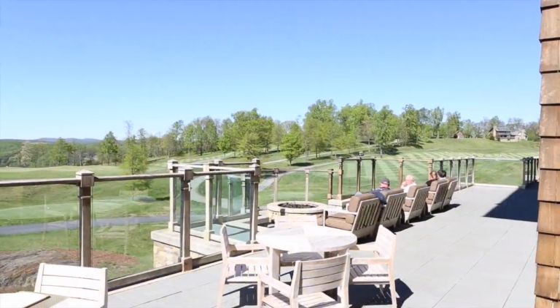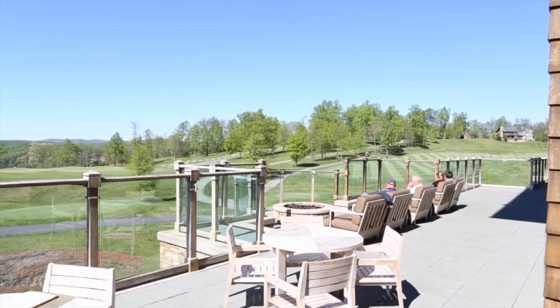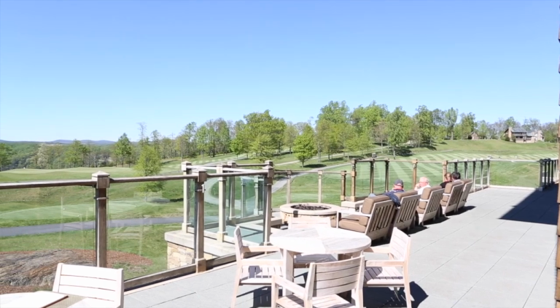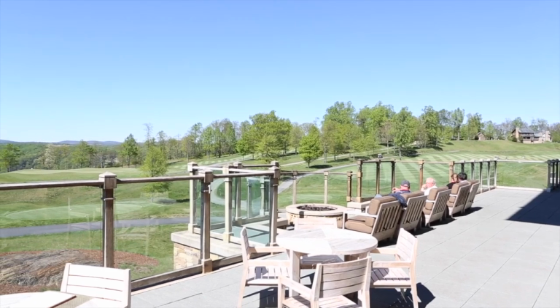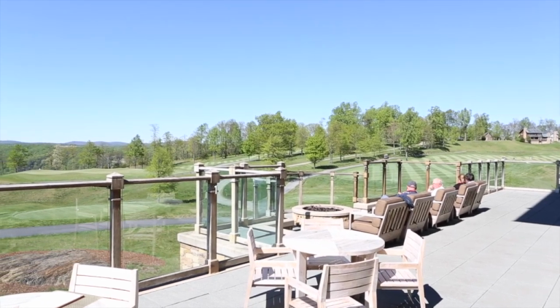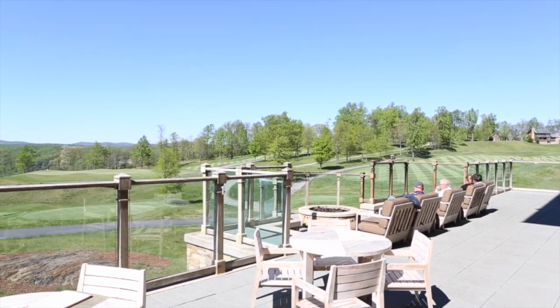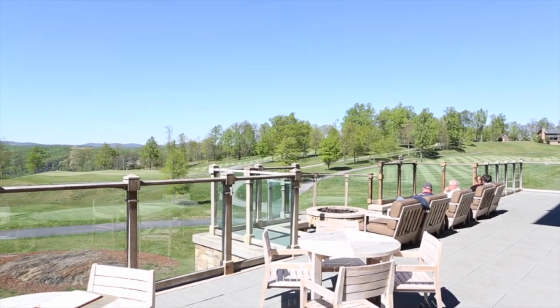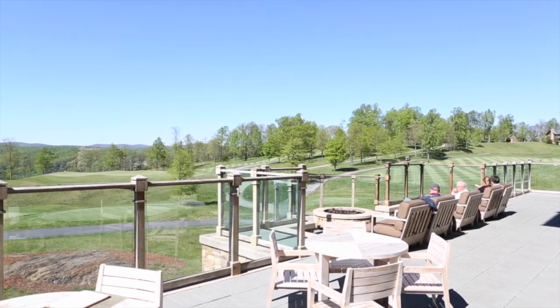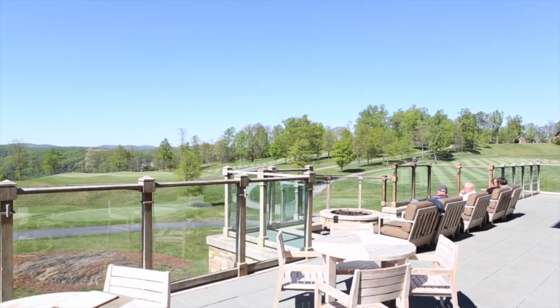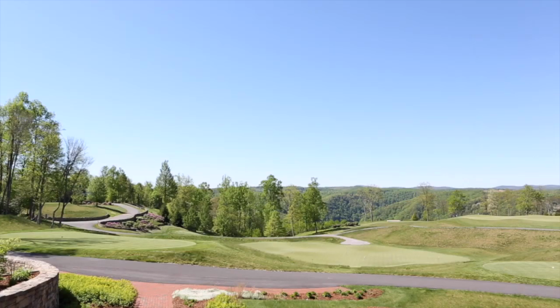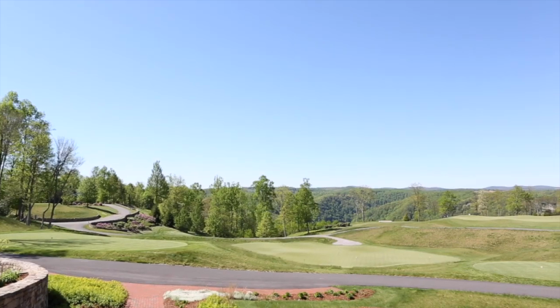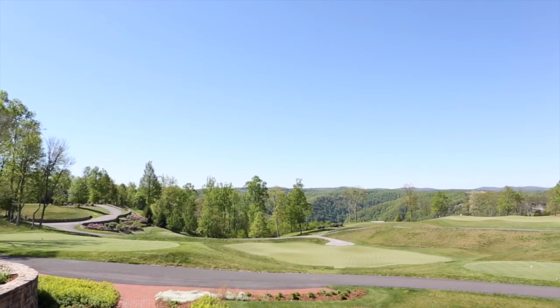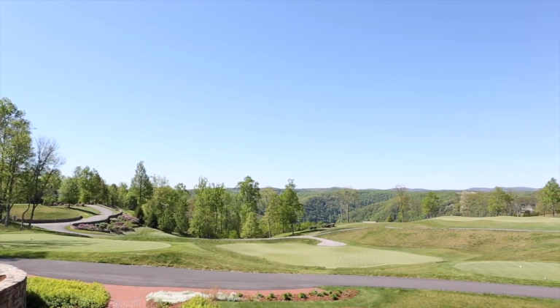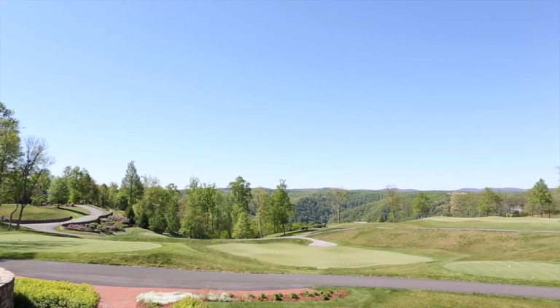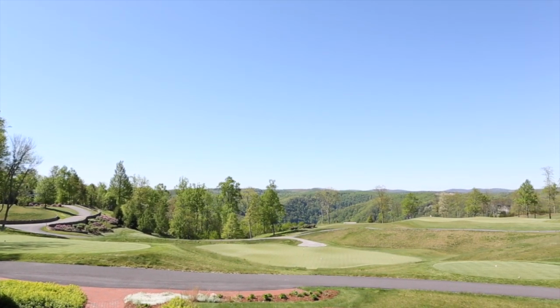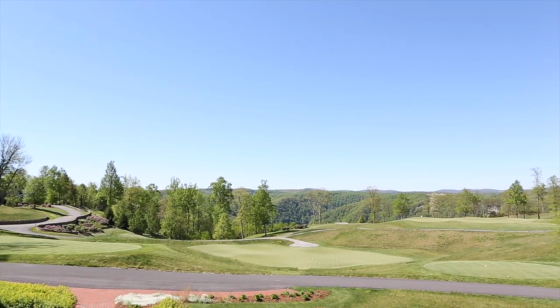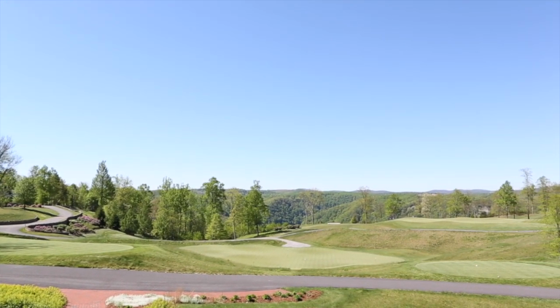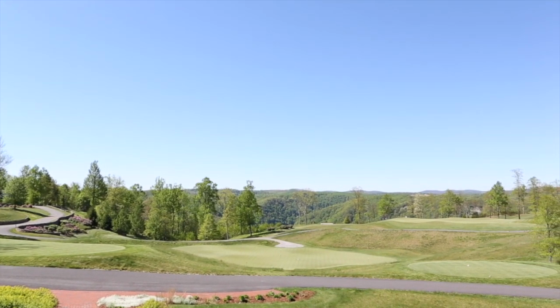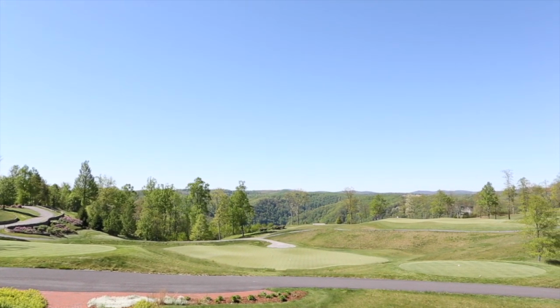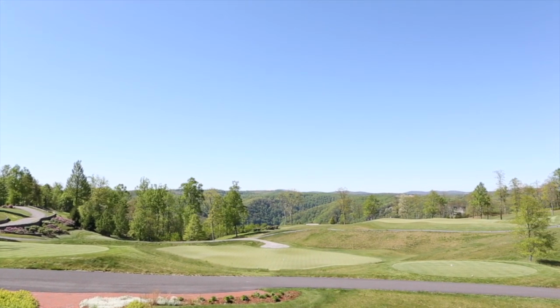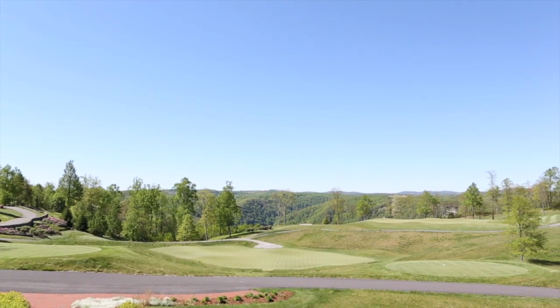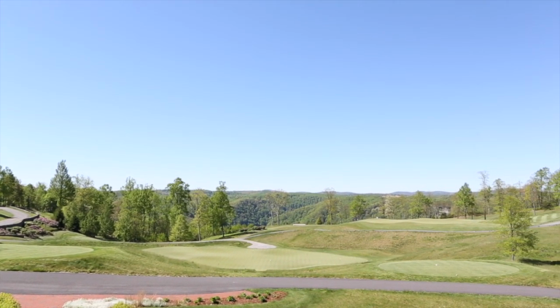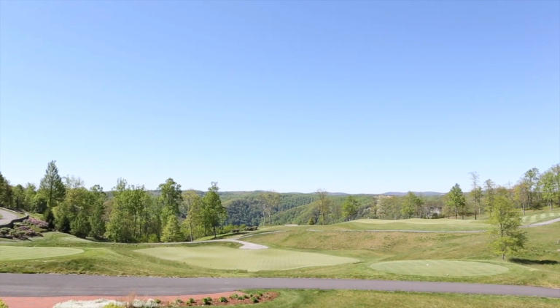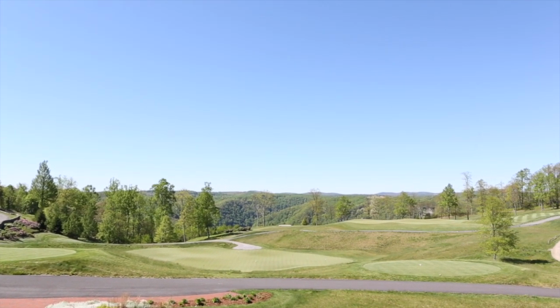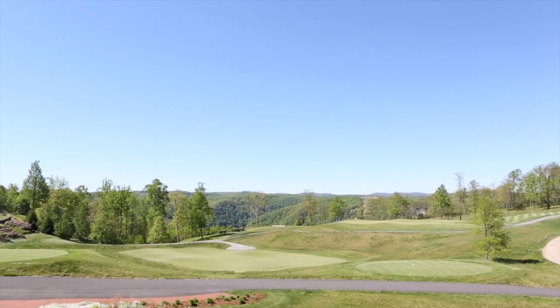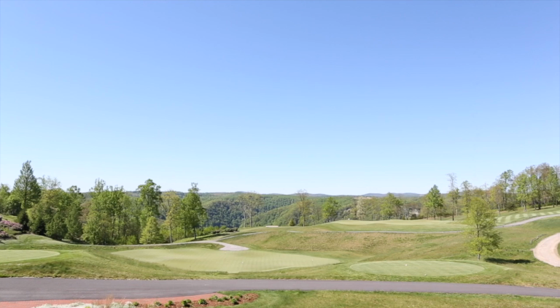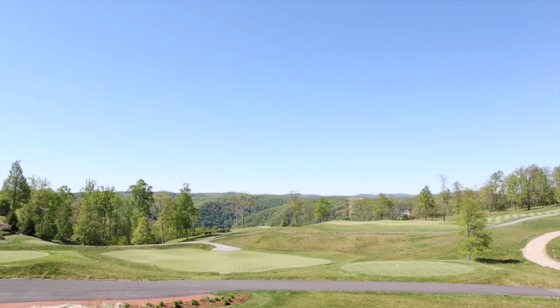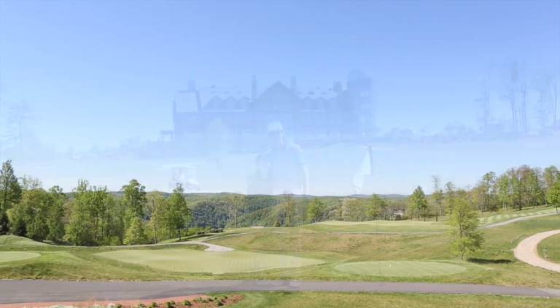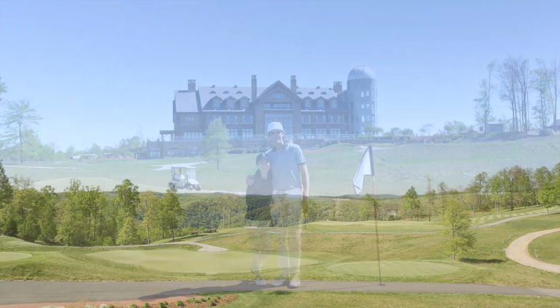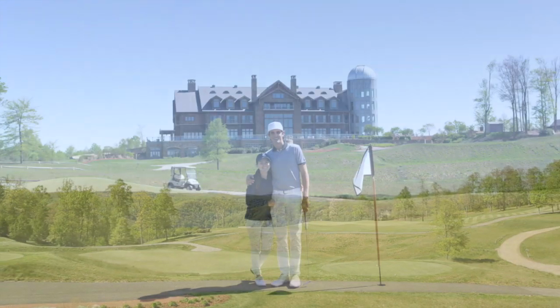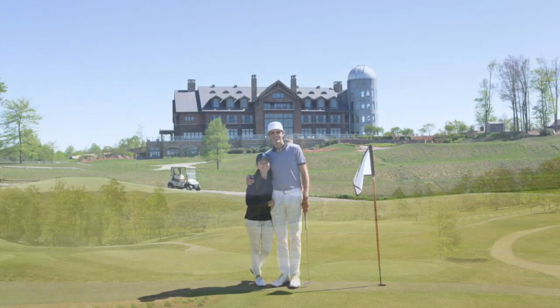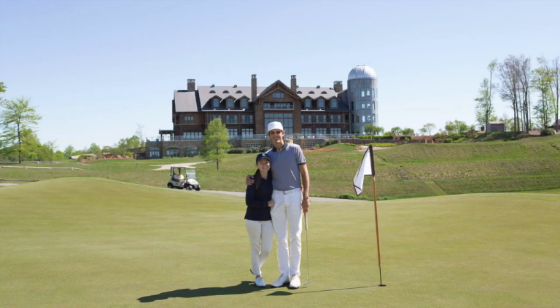As we sat on the back patio enjoying a post-round lunch, we couldn't help but reflect on what a great place this is — we can't wait to come back.